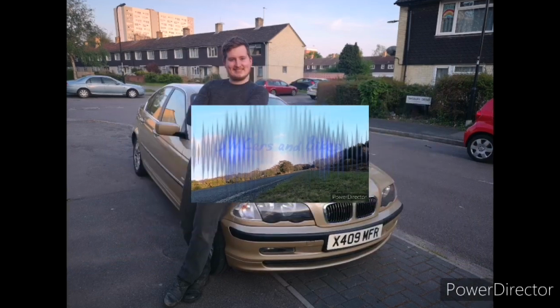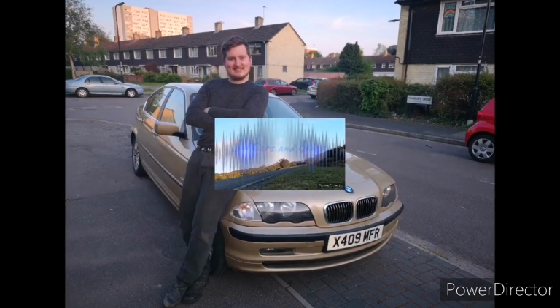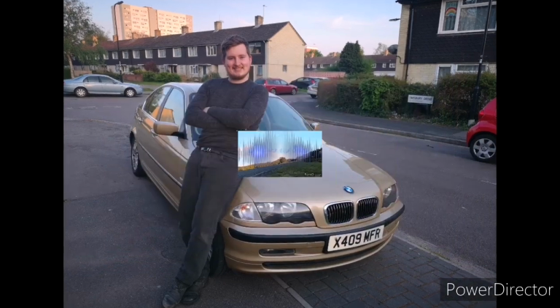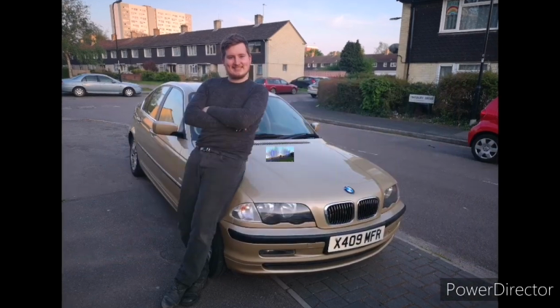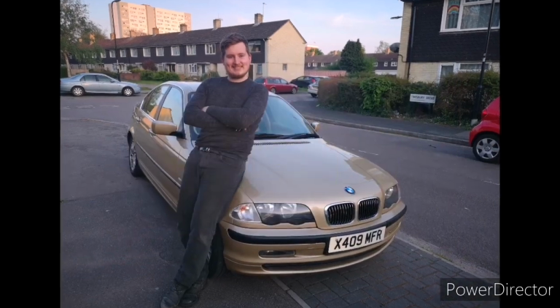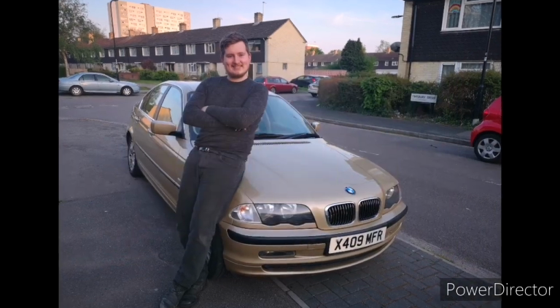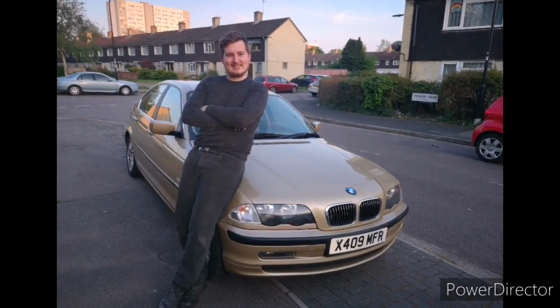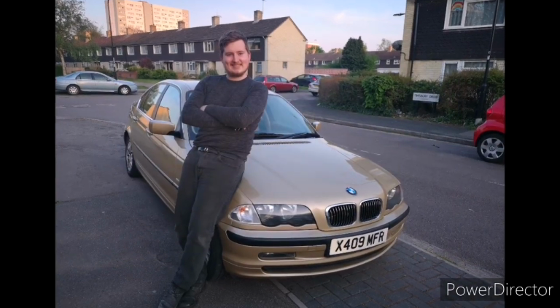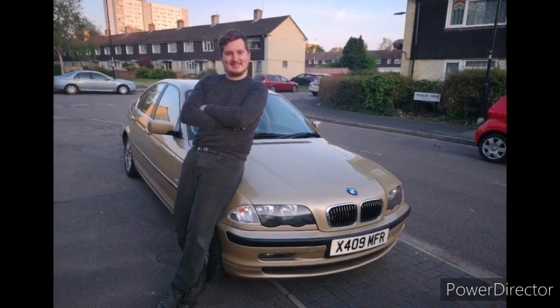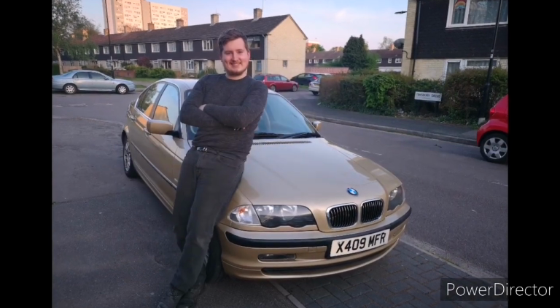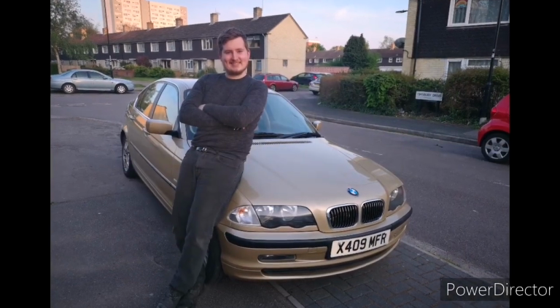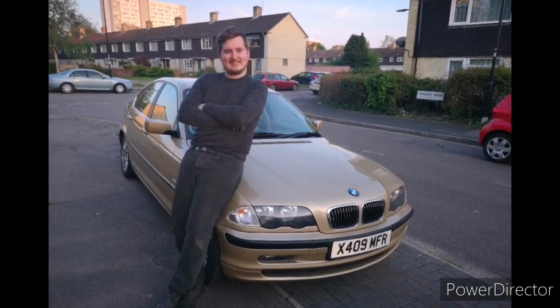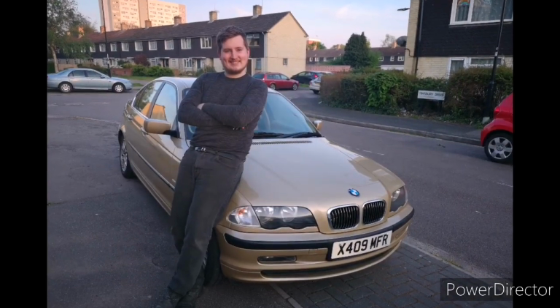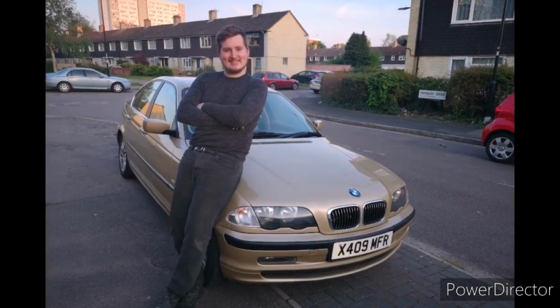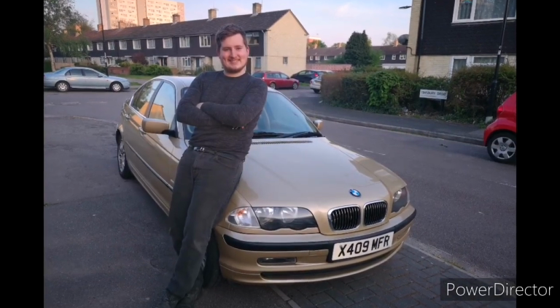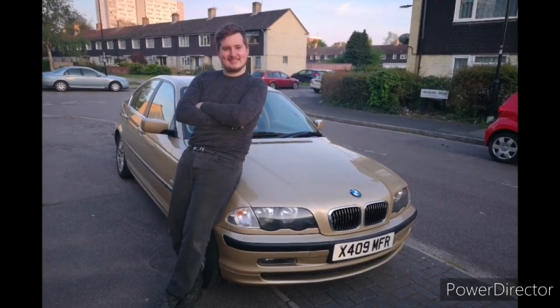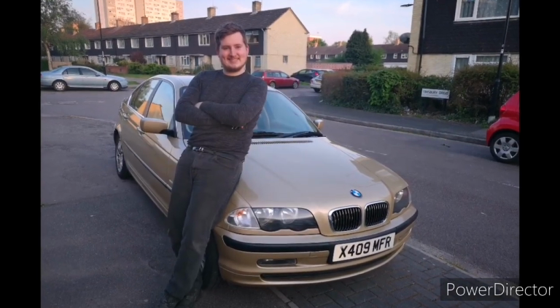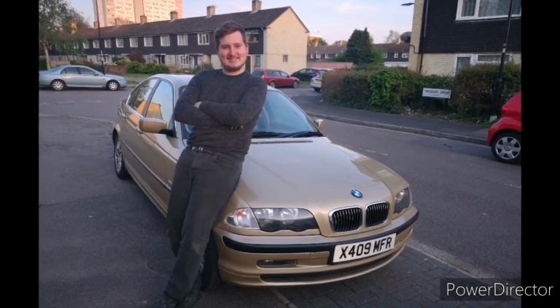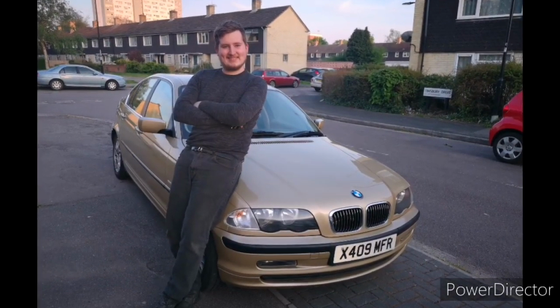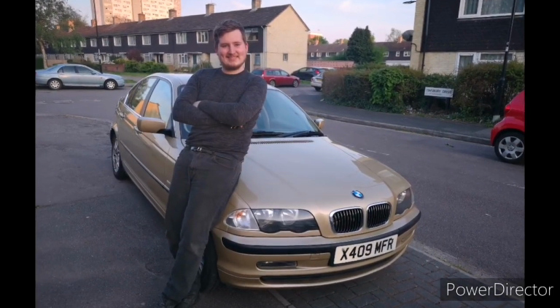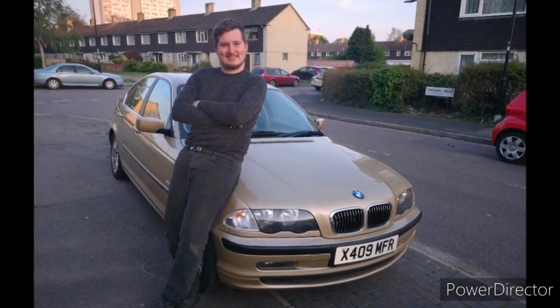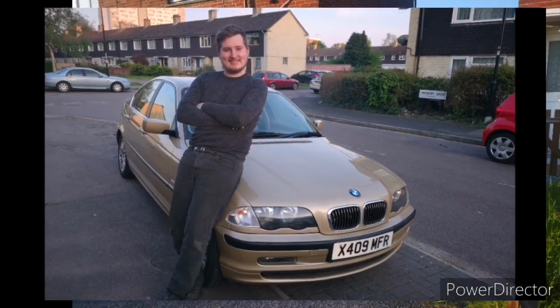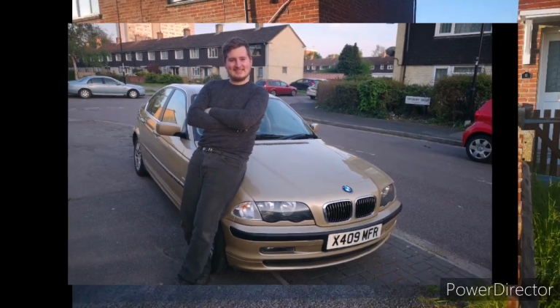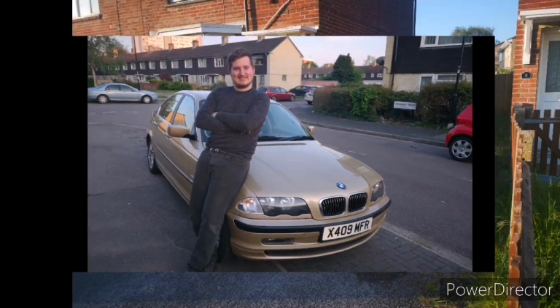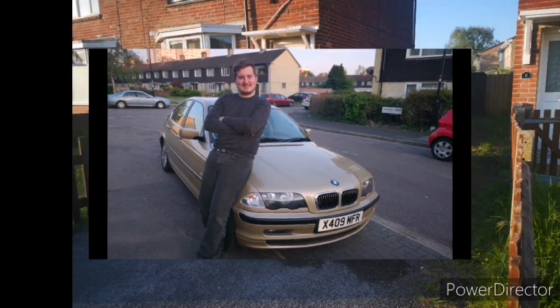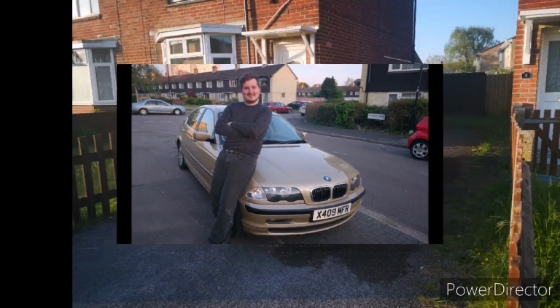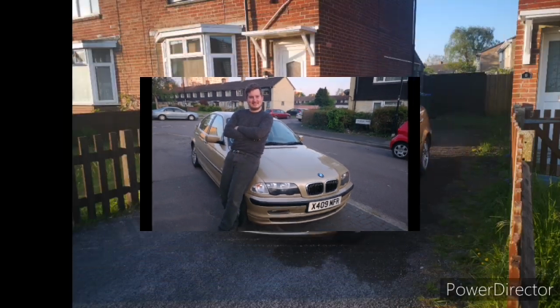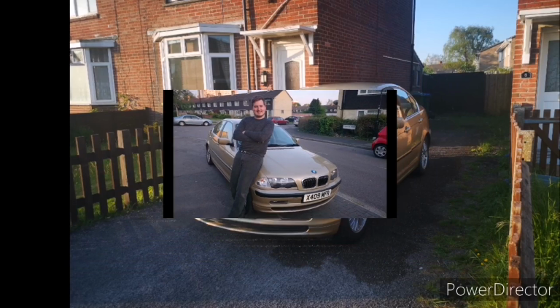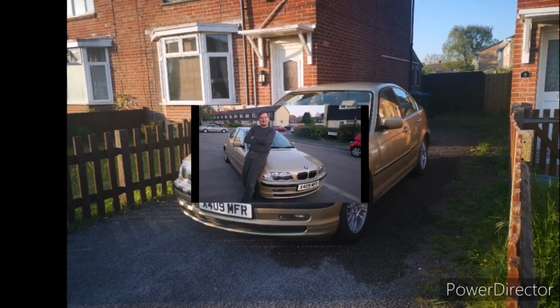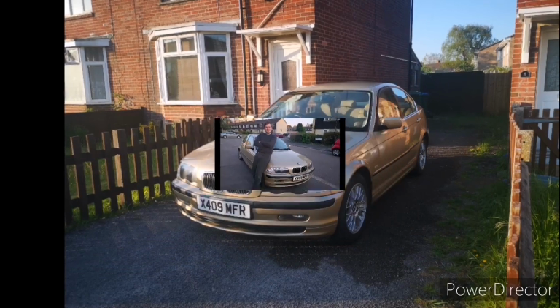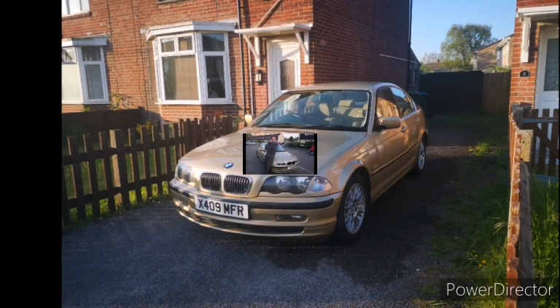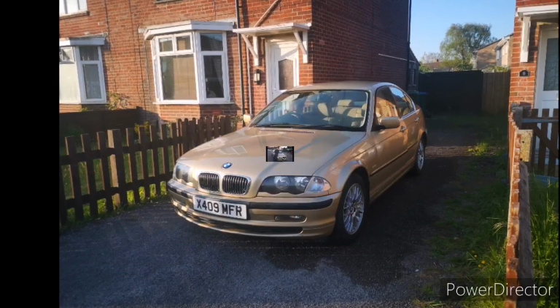Hello there guys, Josh here, hope you're all keeping well and here's another video of my BMW 320i.